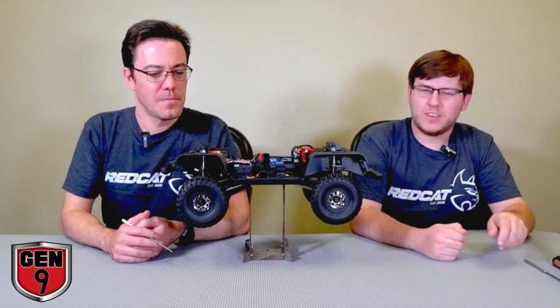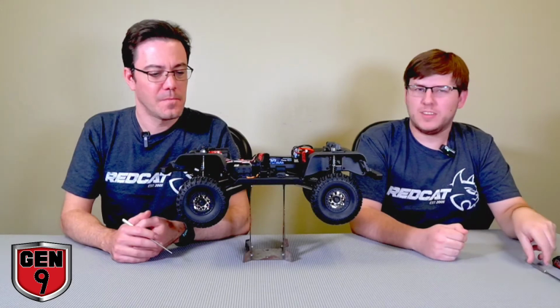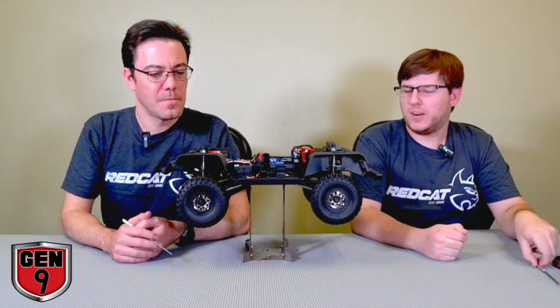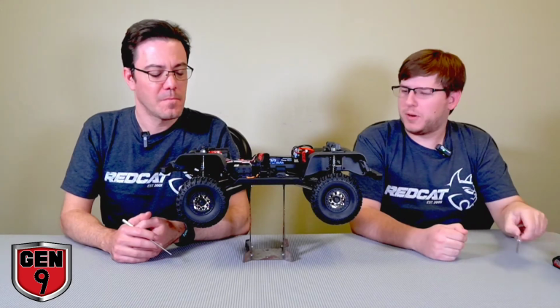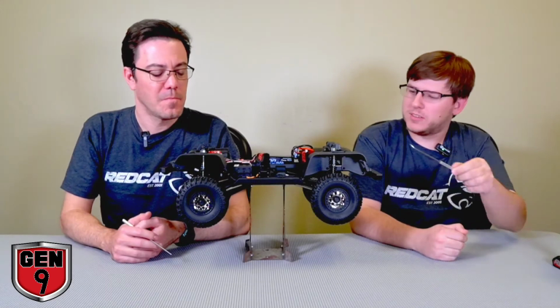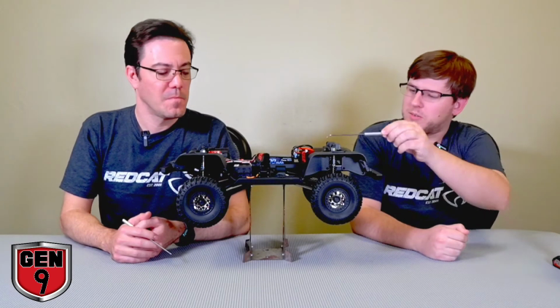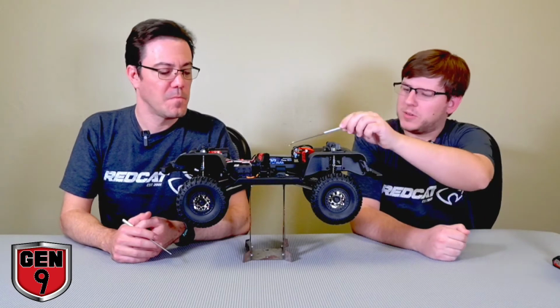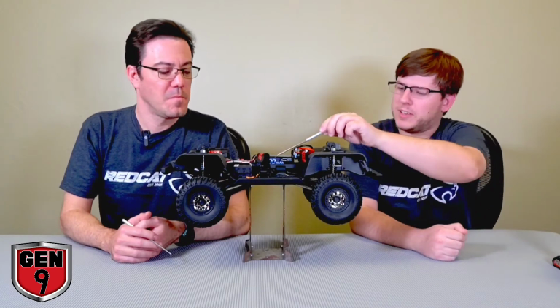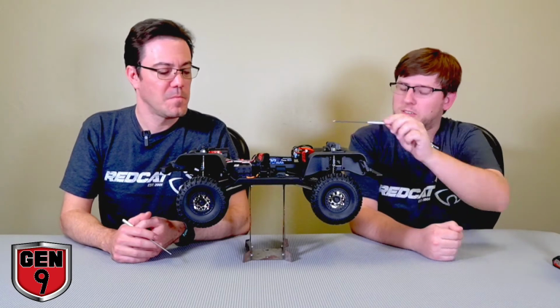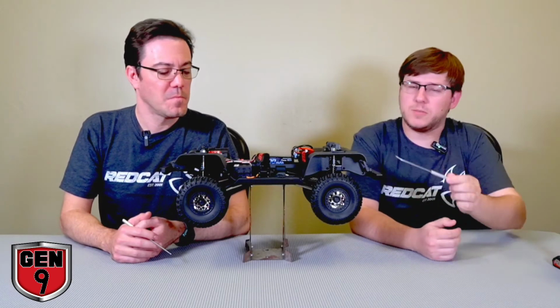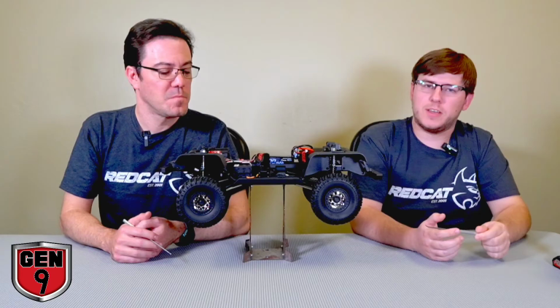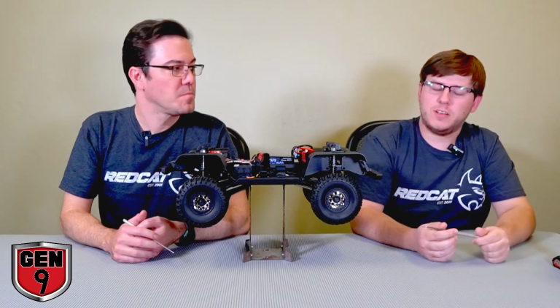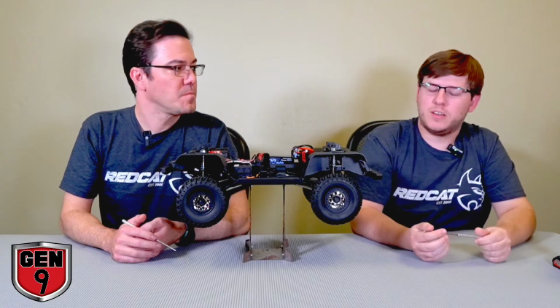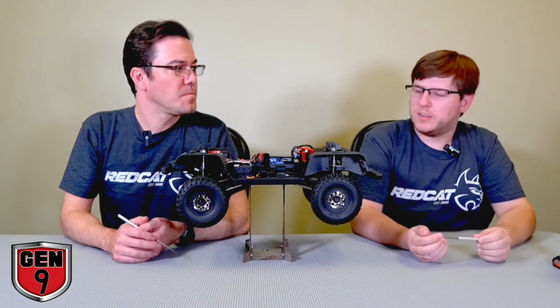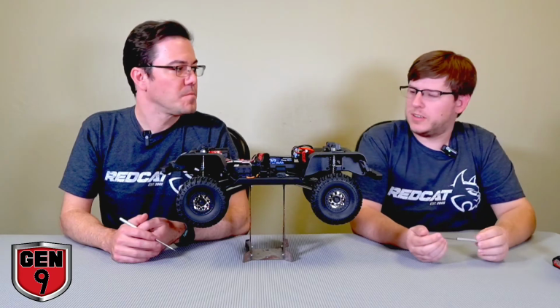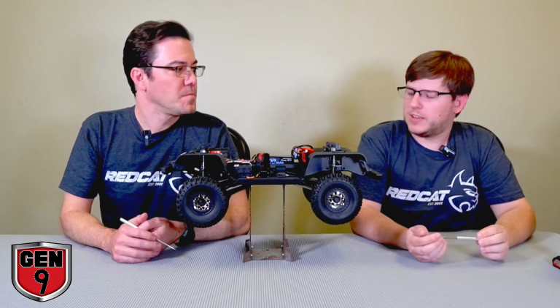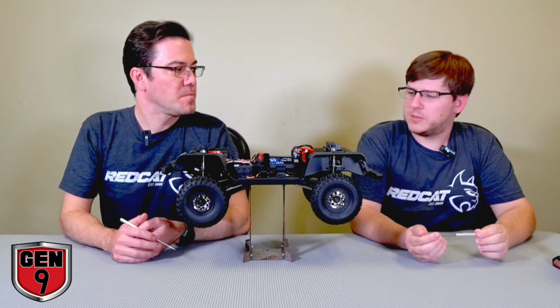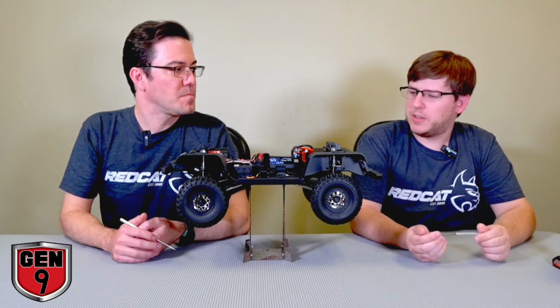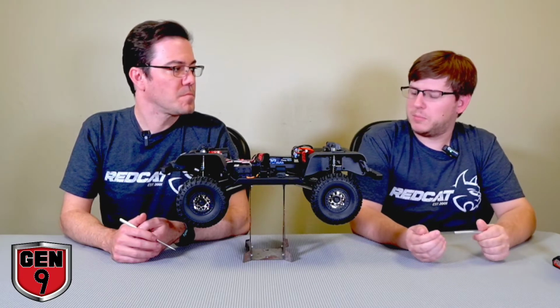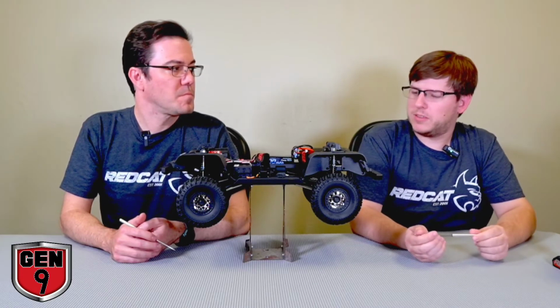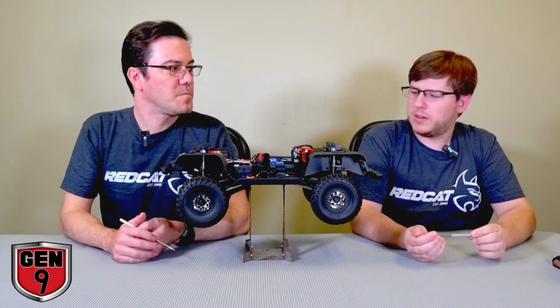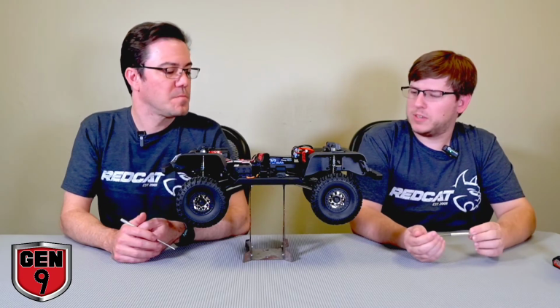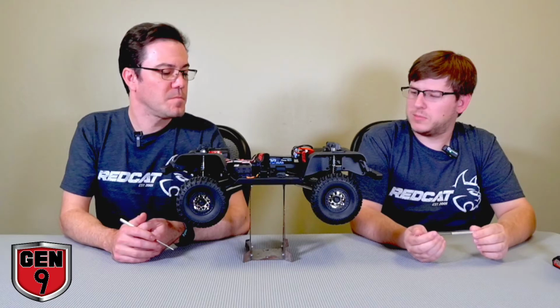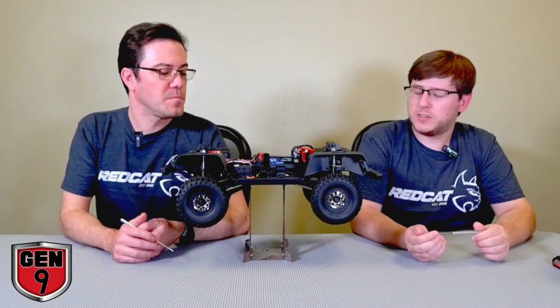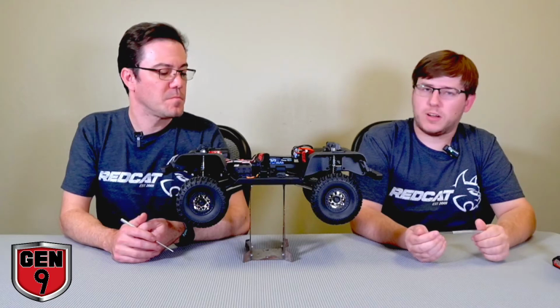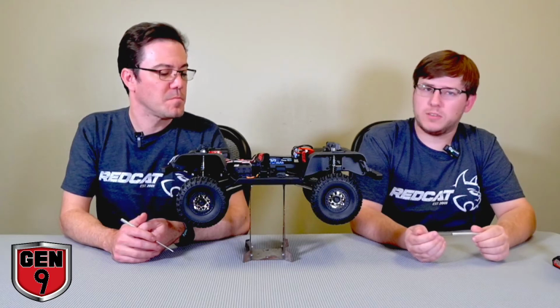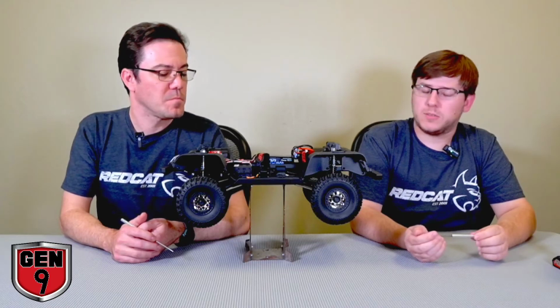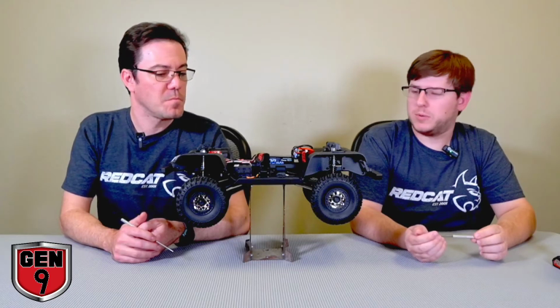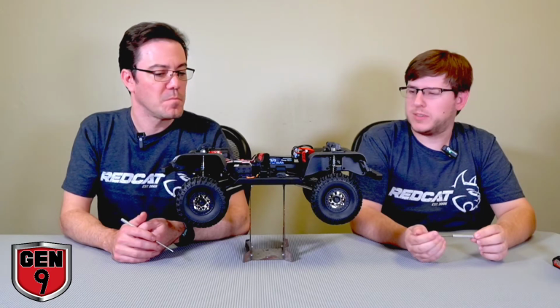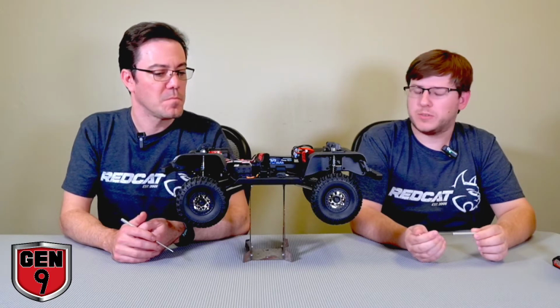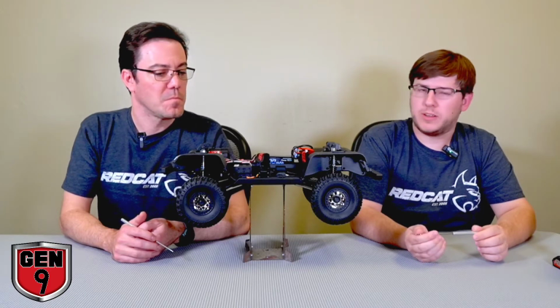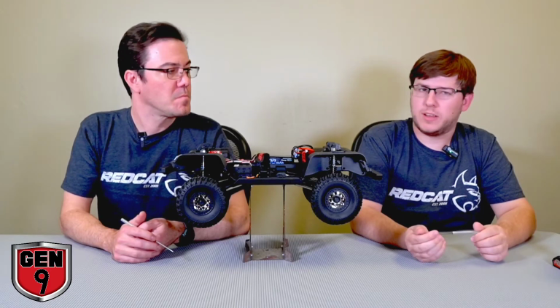The arm on the servo contains a servo saver. It has a spring clip that relieves some tension off the servo when it's actuating the gear.